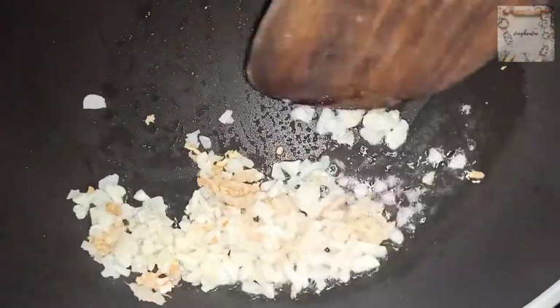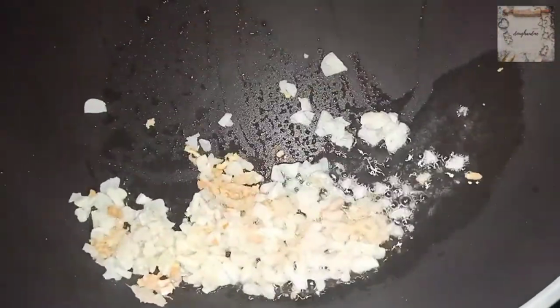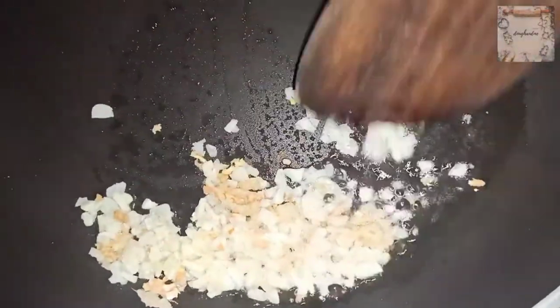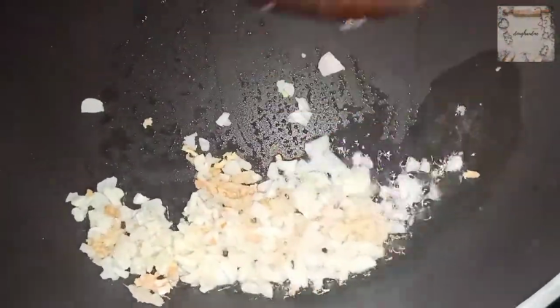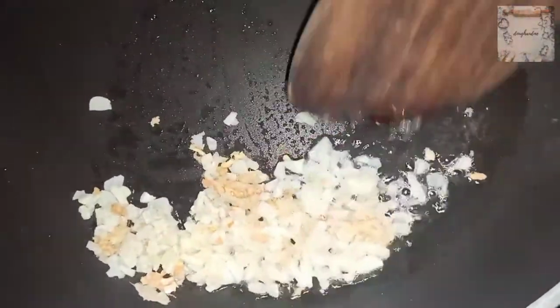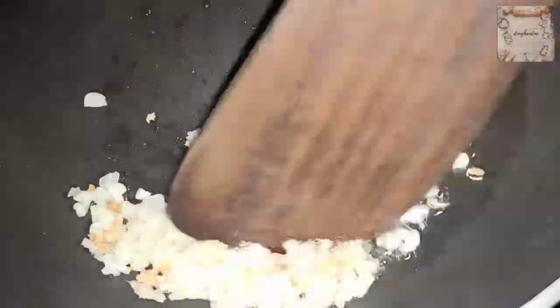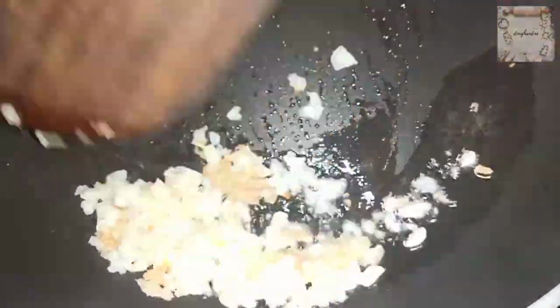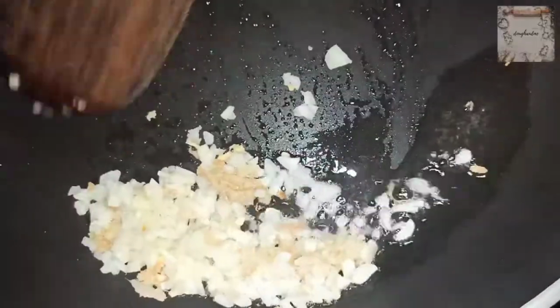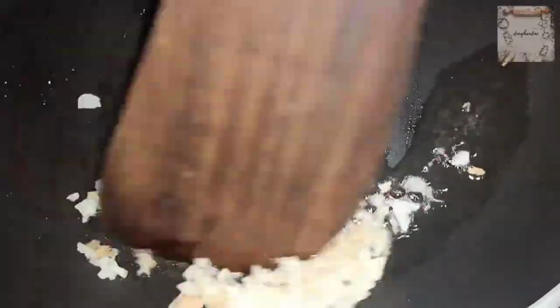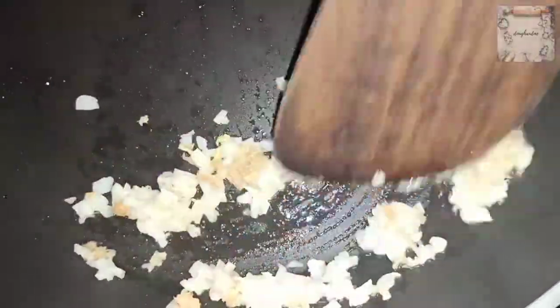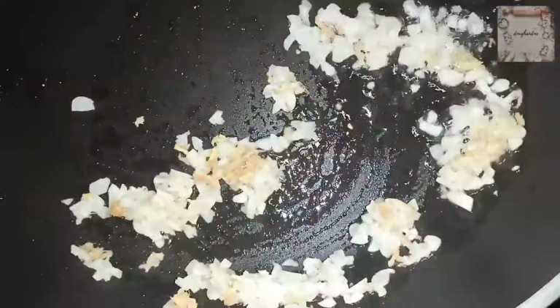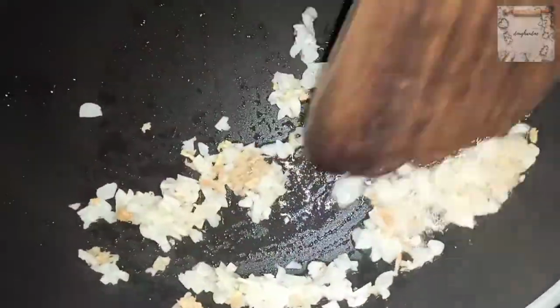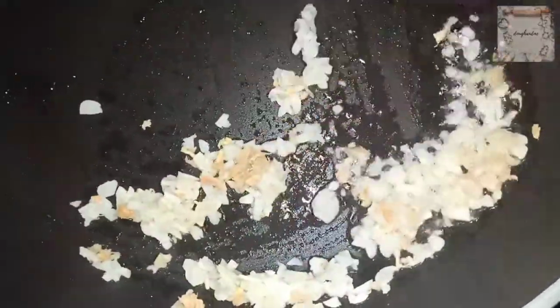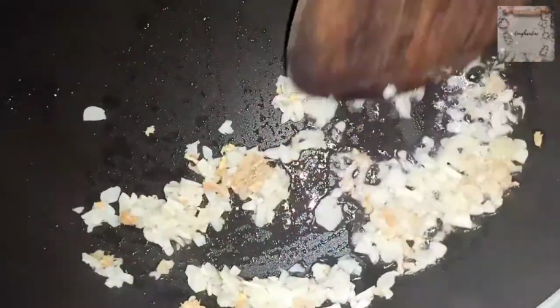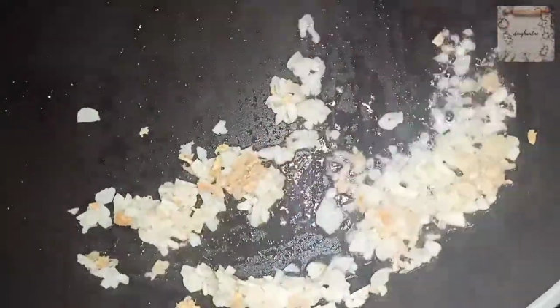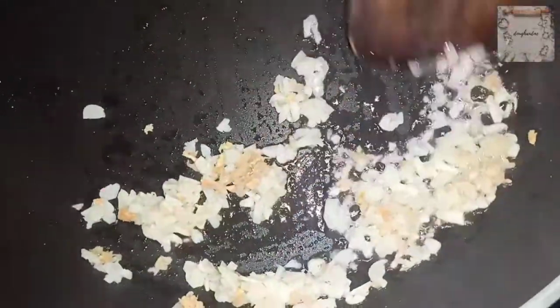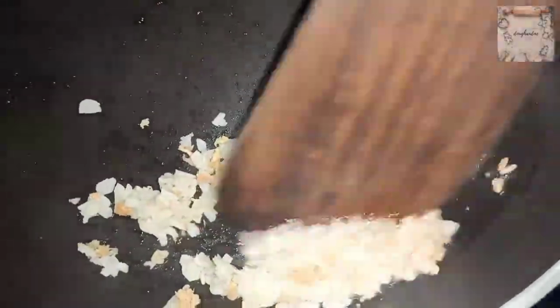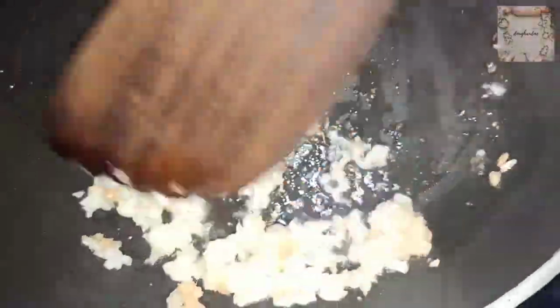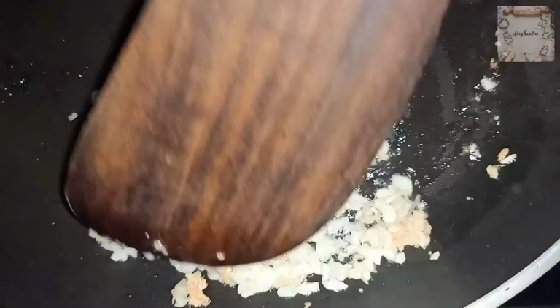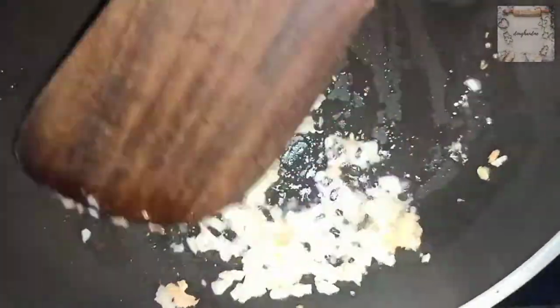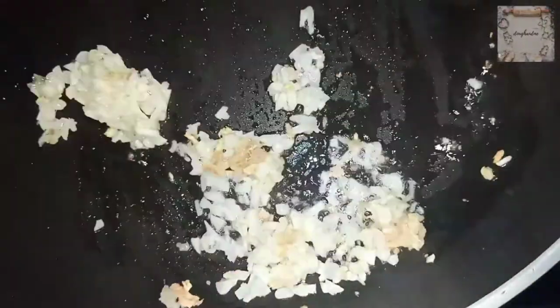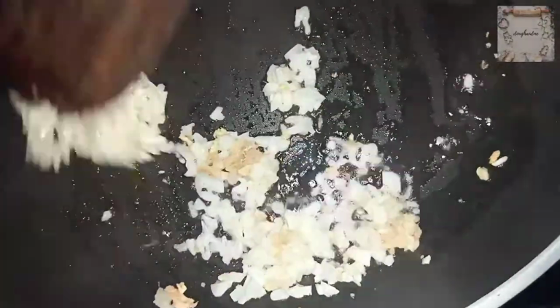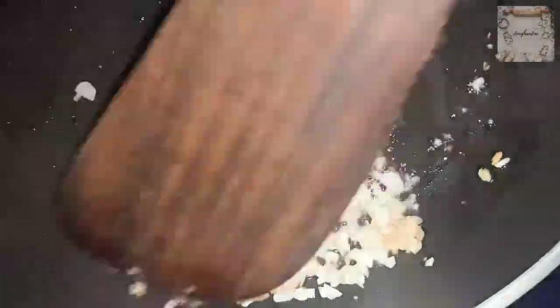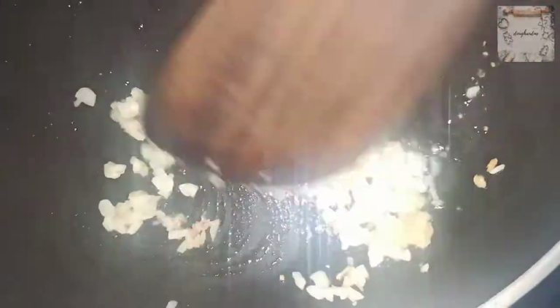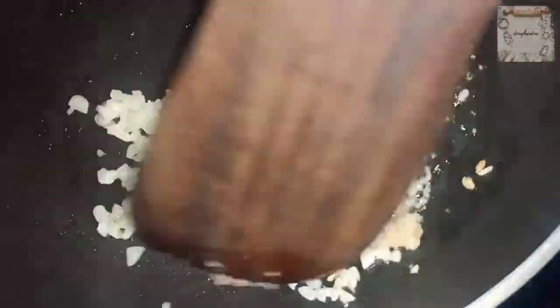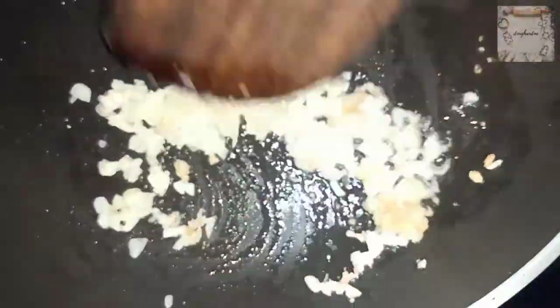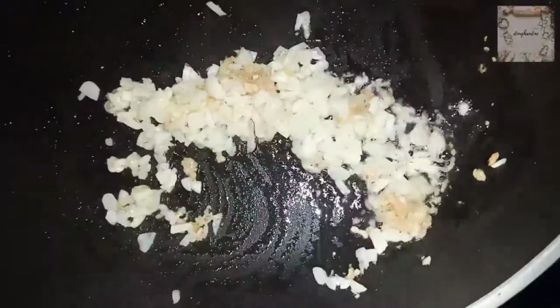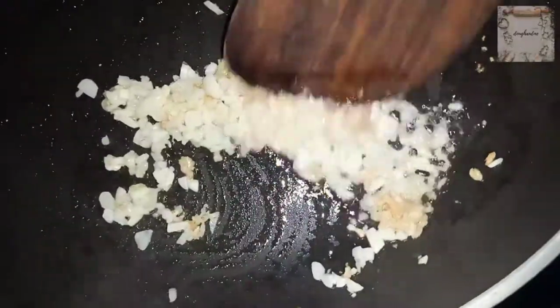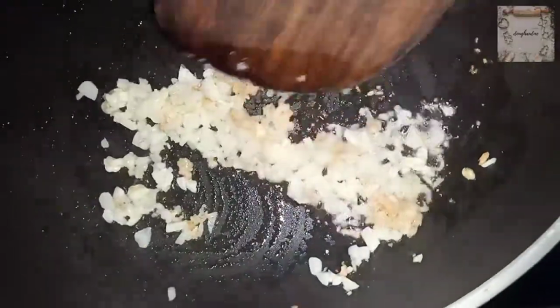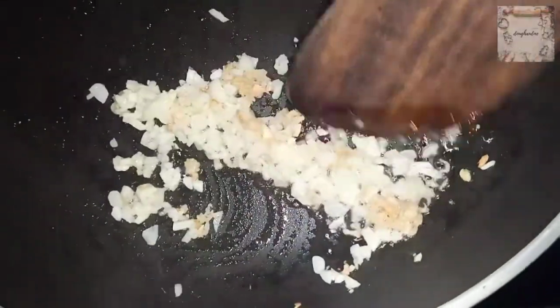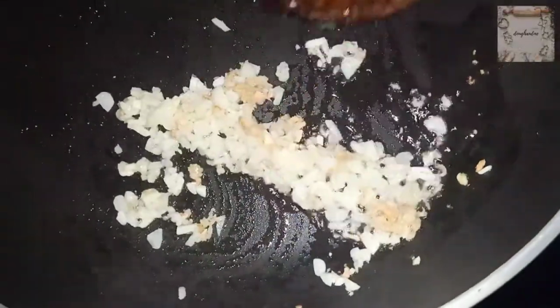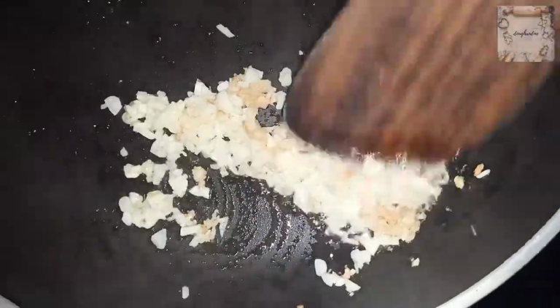Don't let the smell escape — roast until fragrant and a little color appears. Then we add our next ingredient.